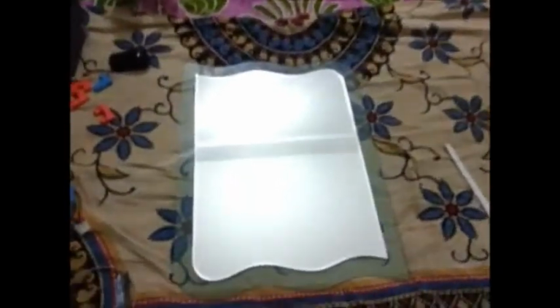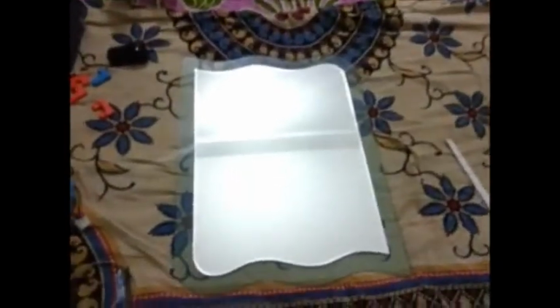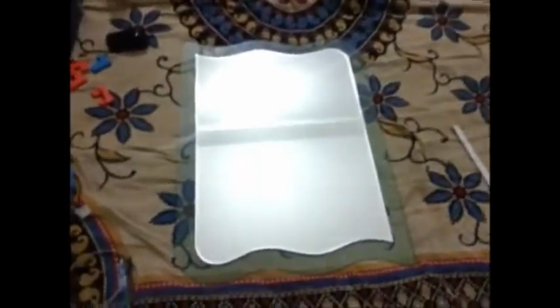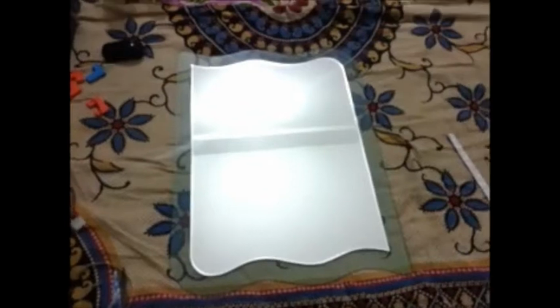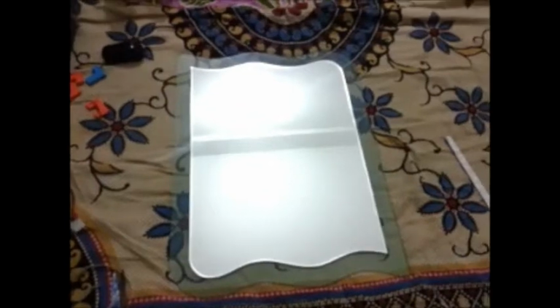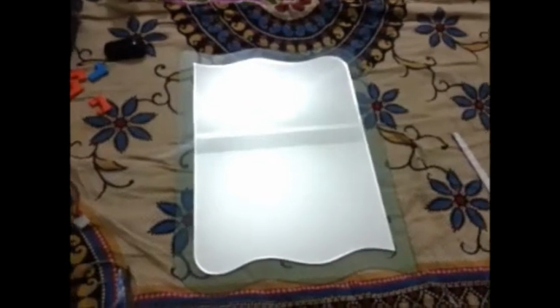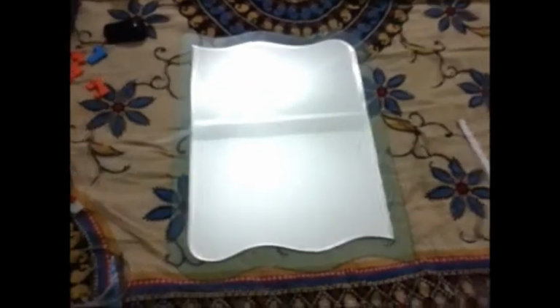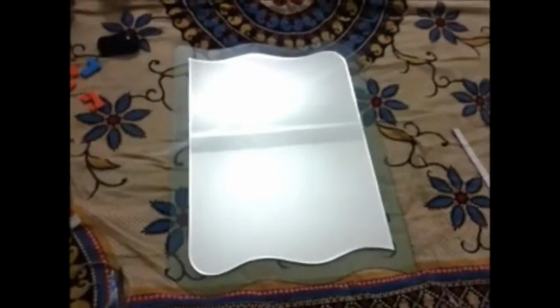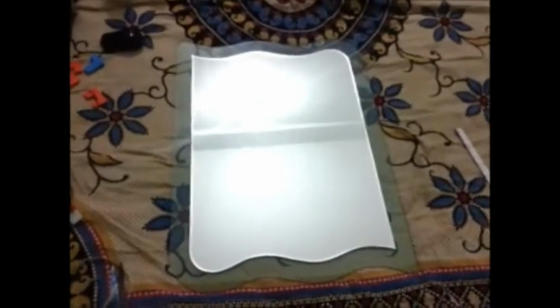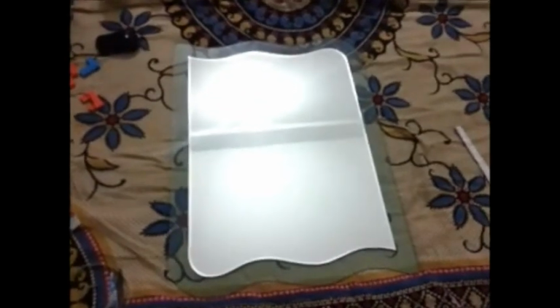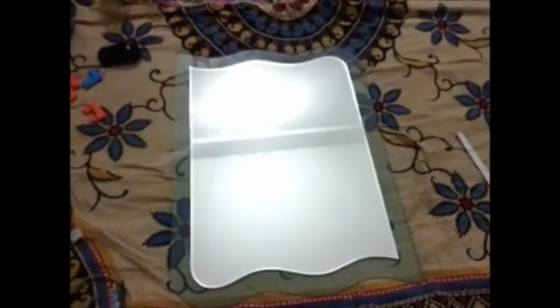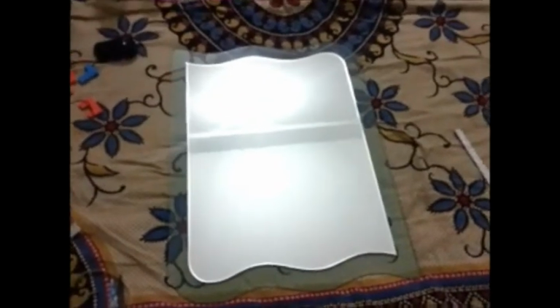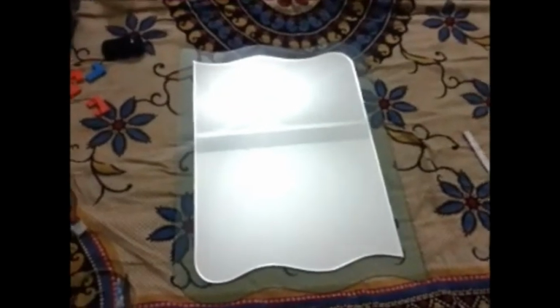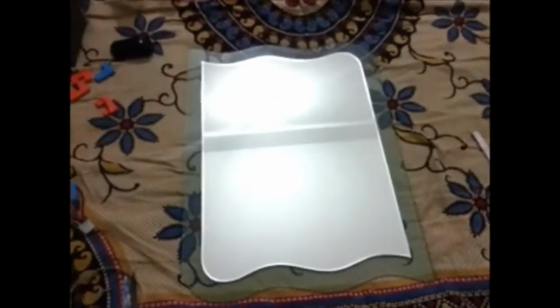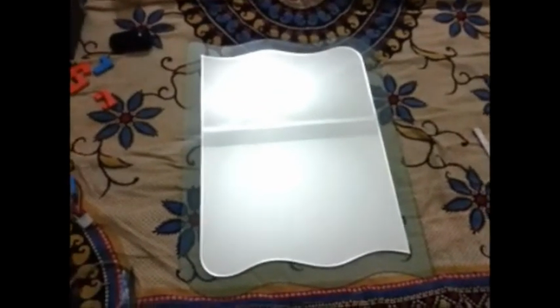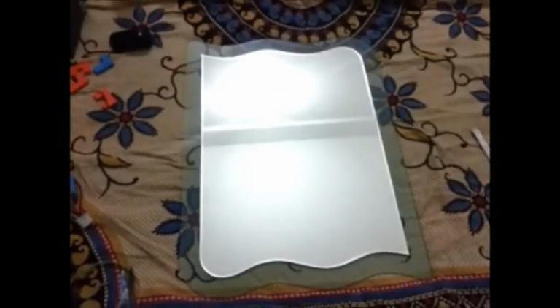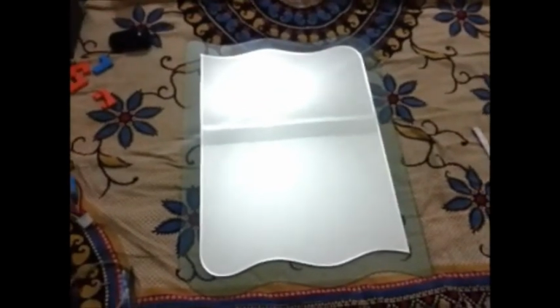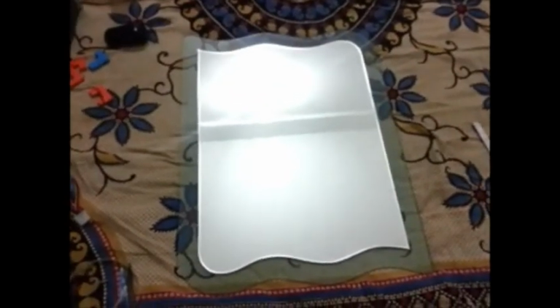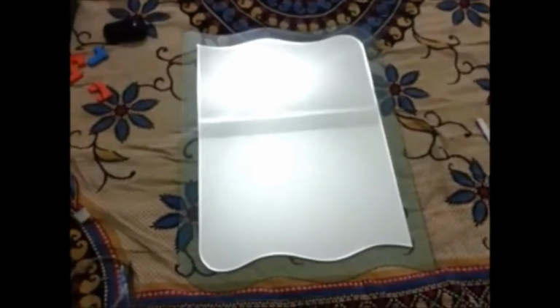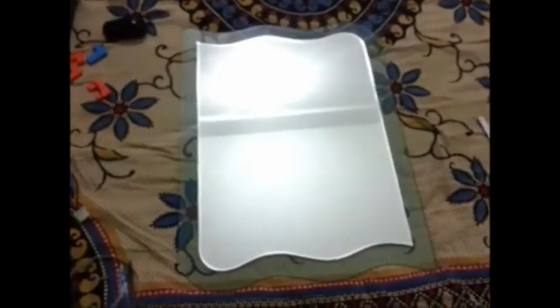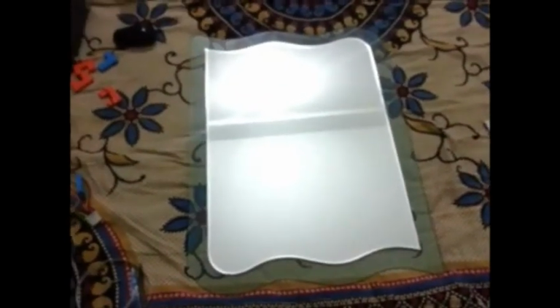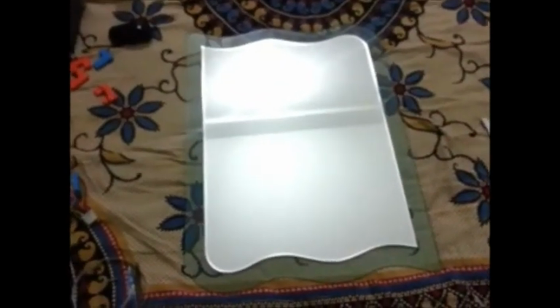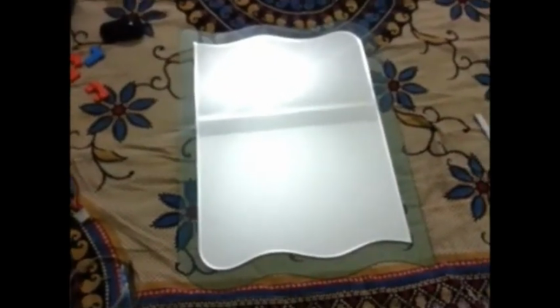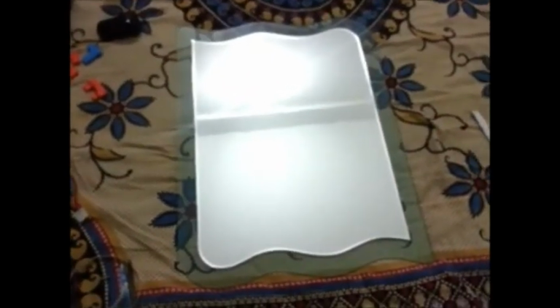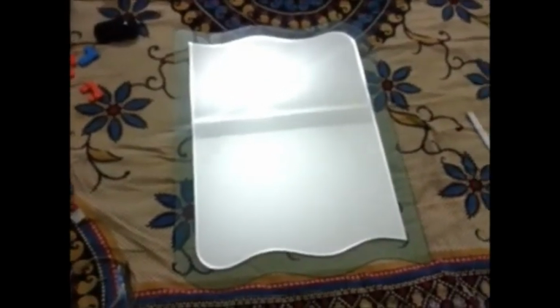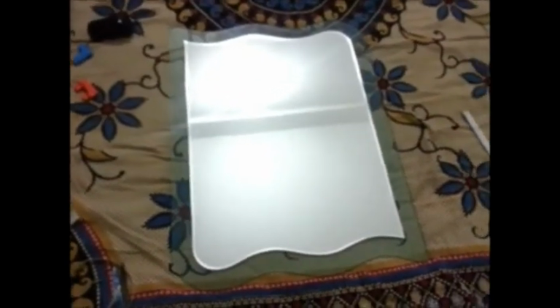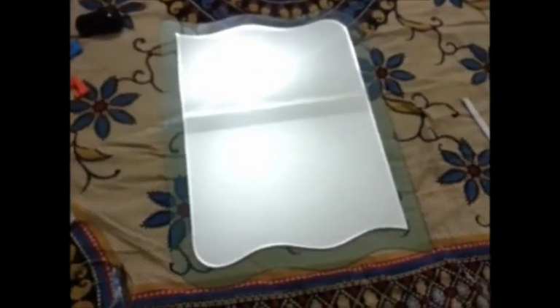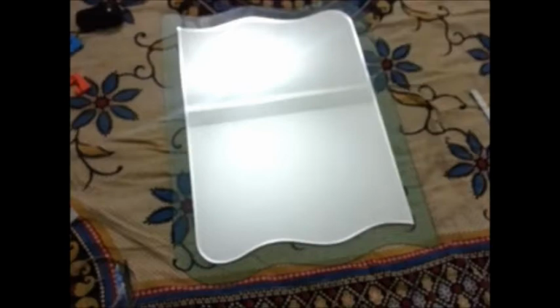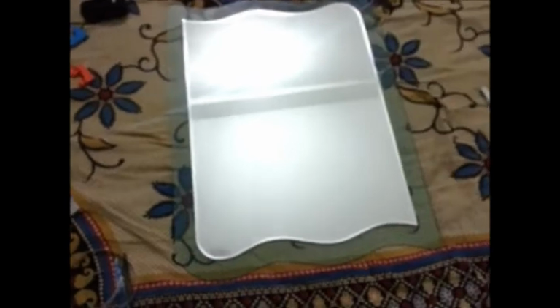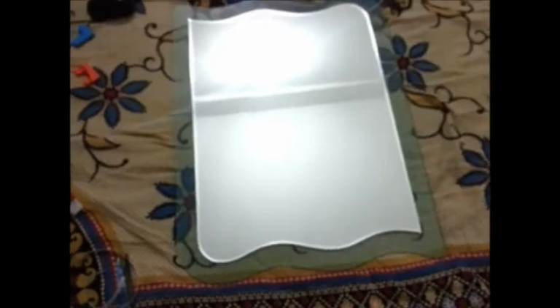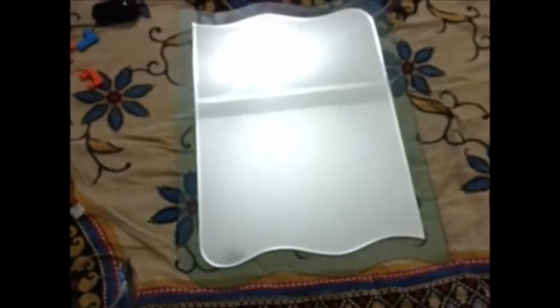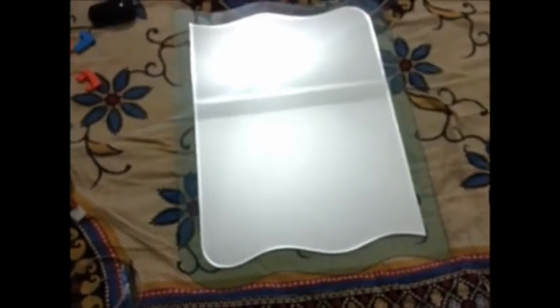Hi everybody. Today we are just going to look and learn how to make a mirror with side lights.